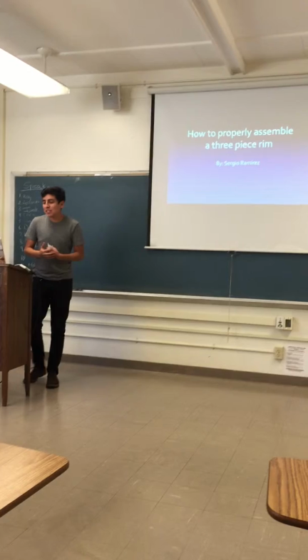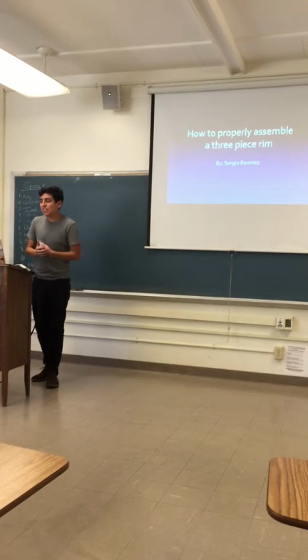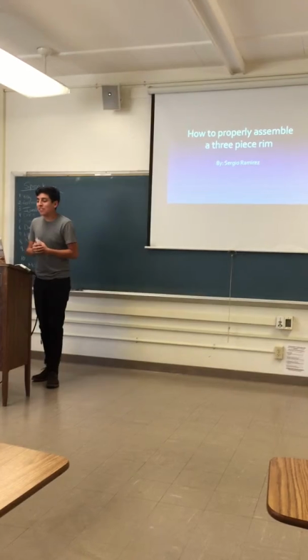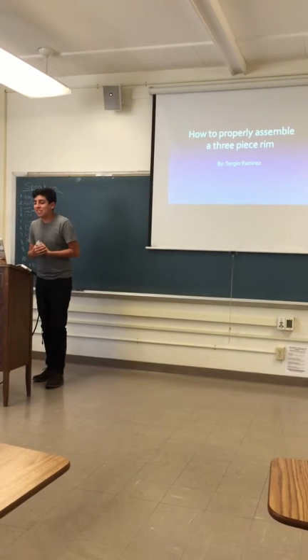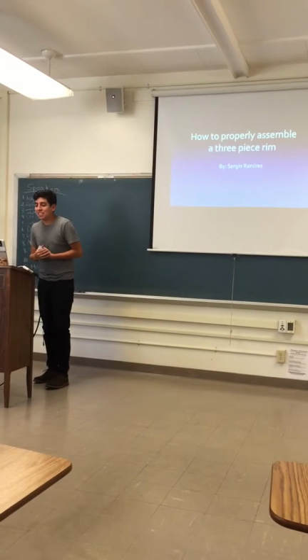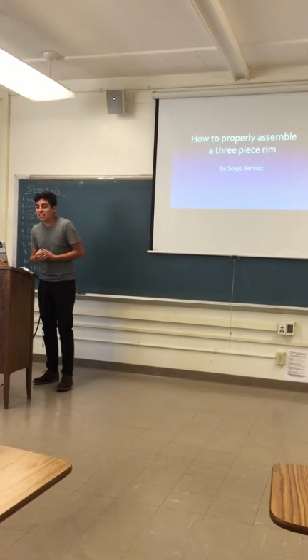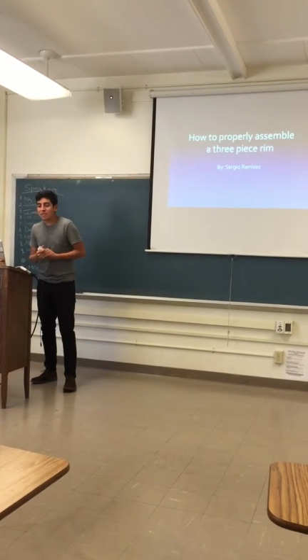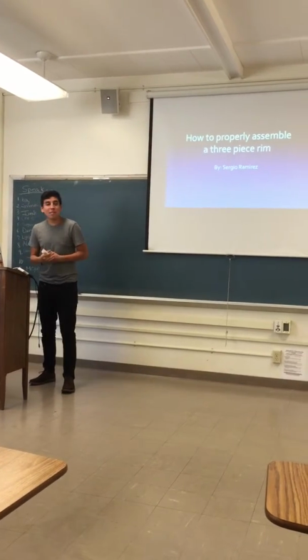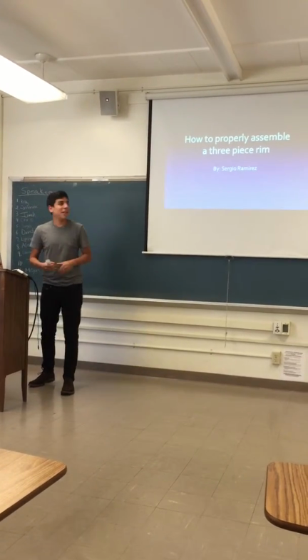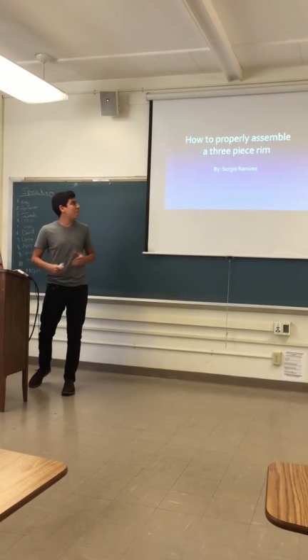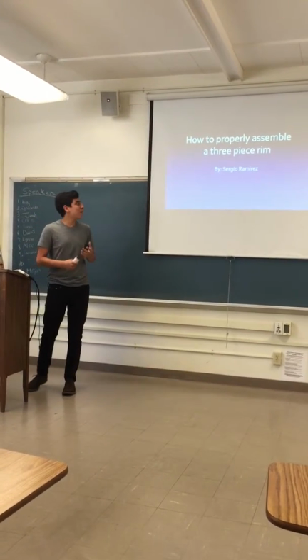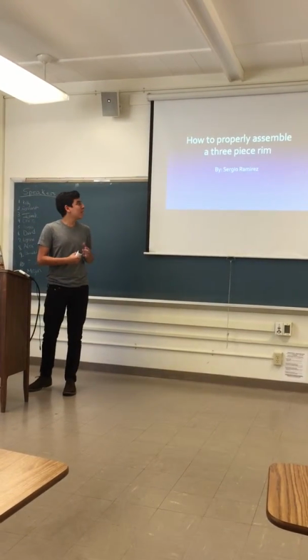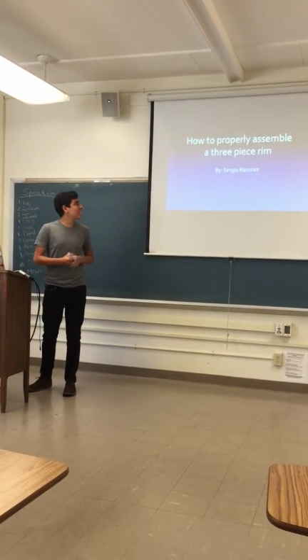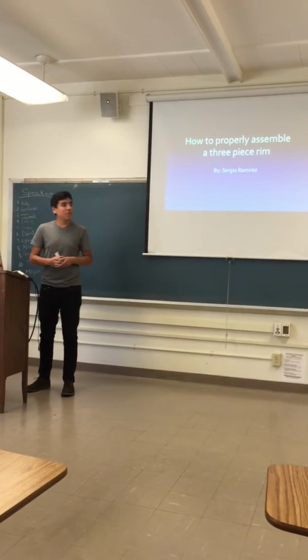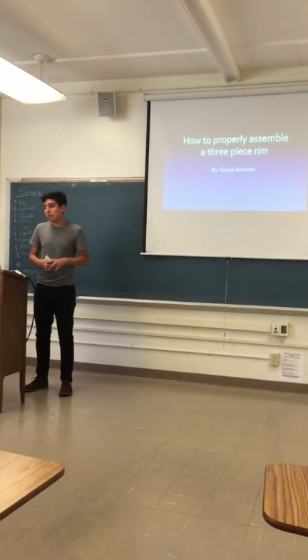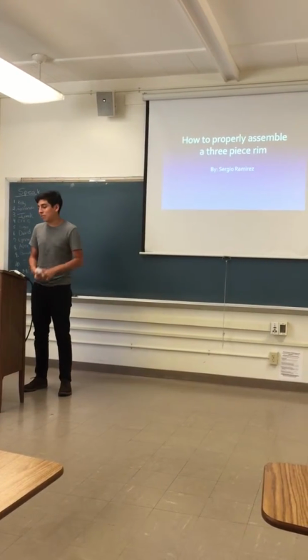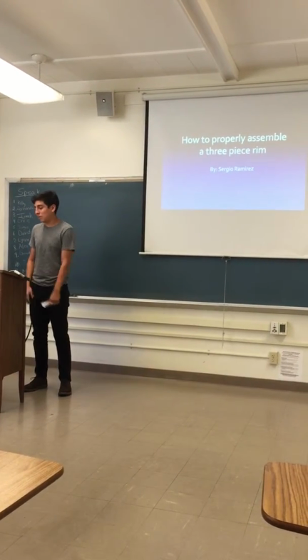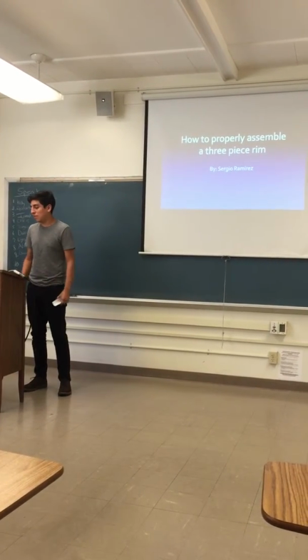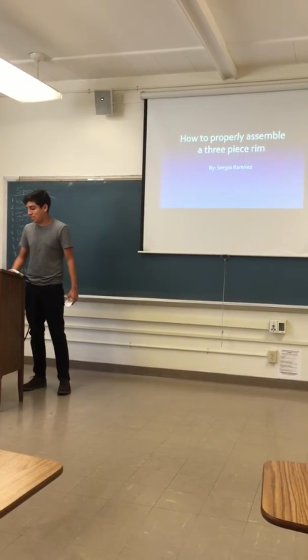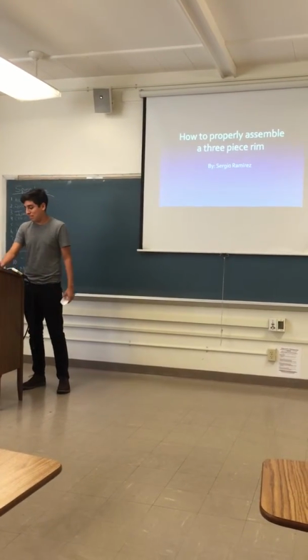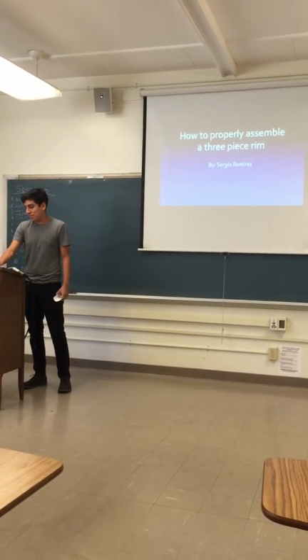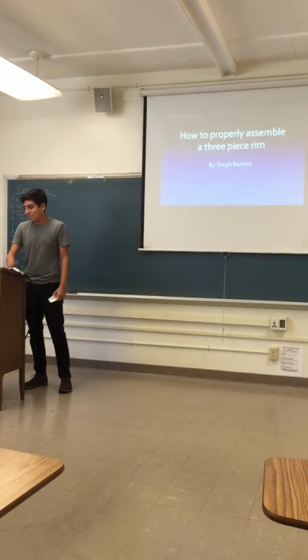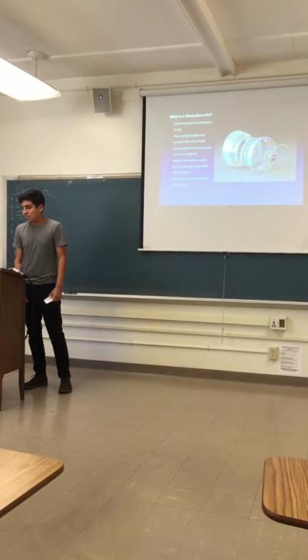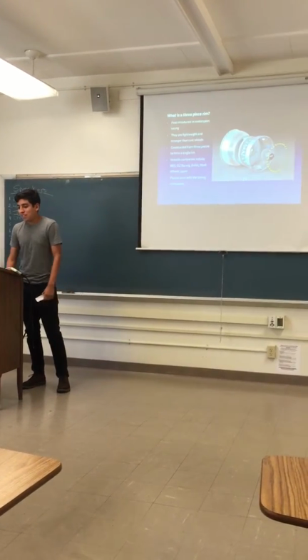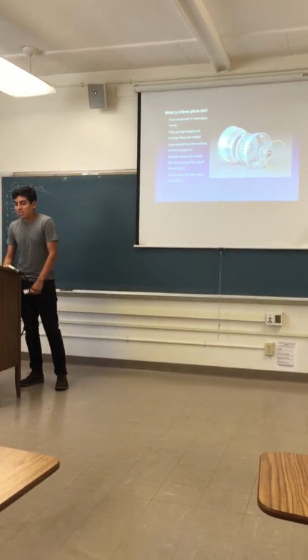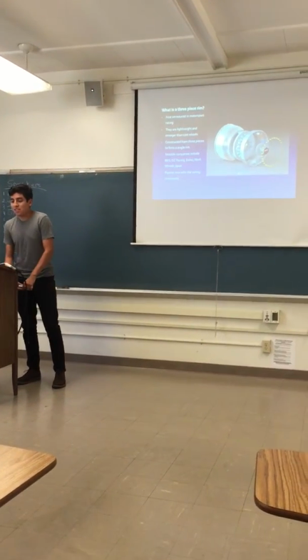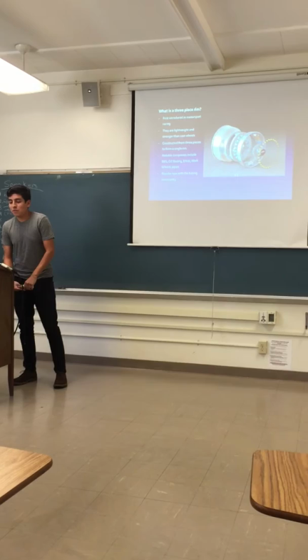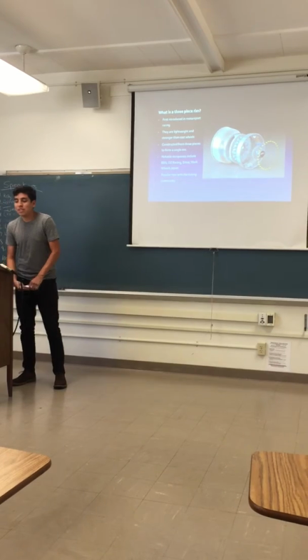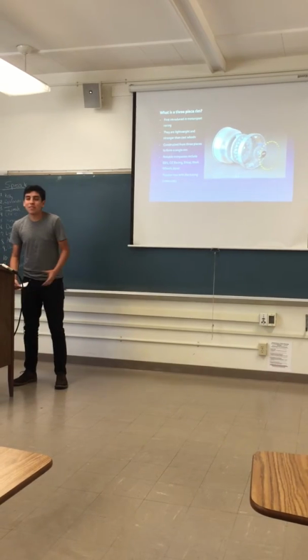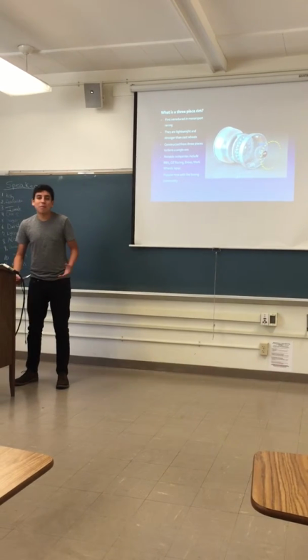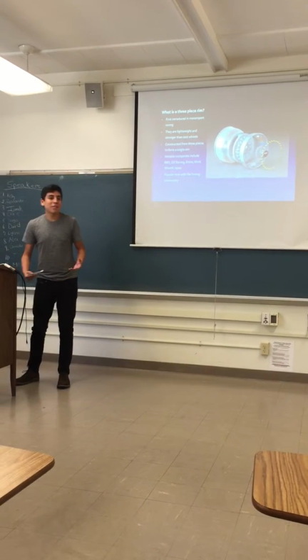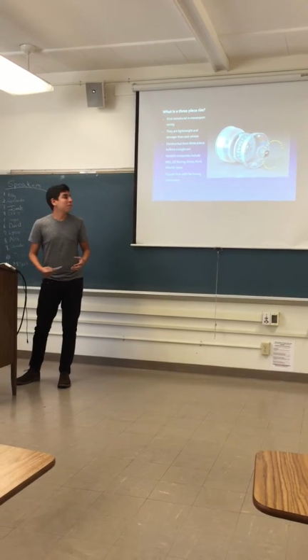My name is Sergio and today I'm going to talk about how to properly assemble a three-piece wheel. What is a three-piece wheel?